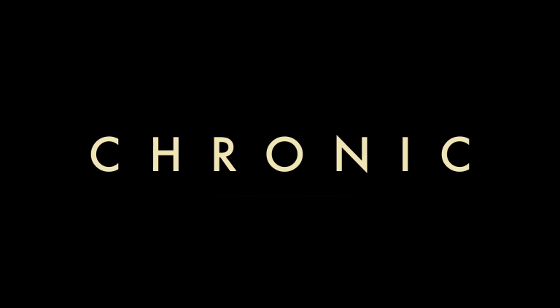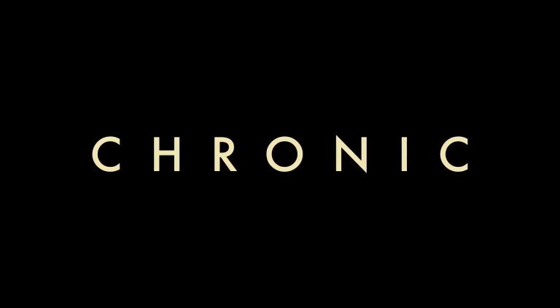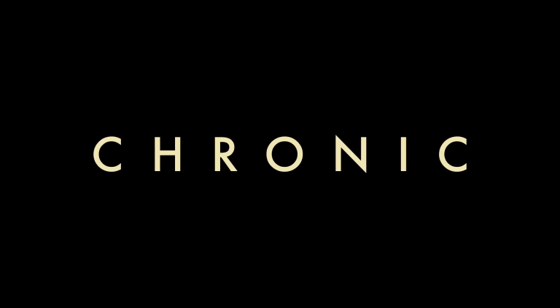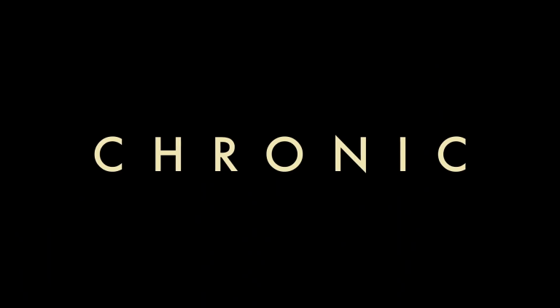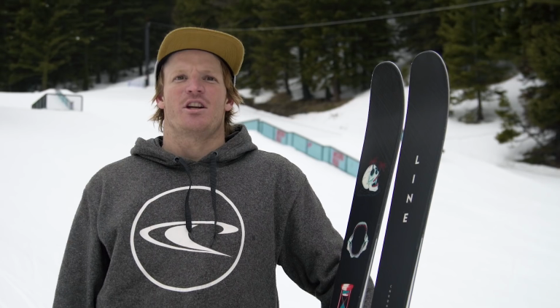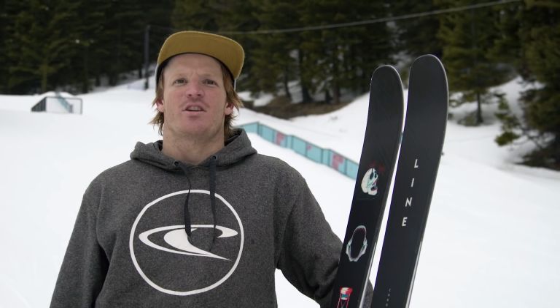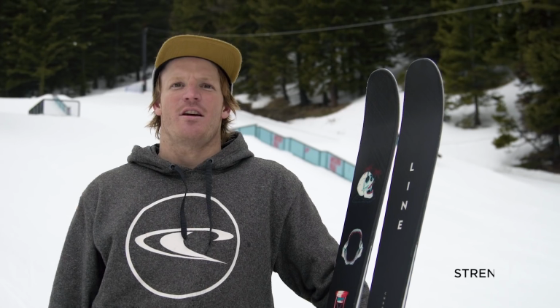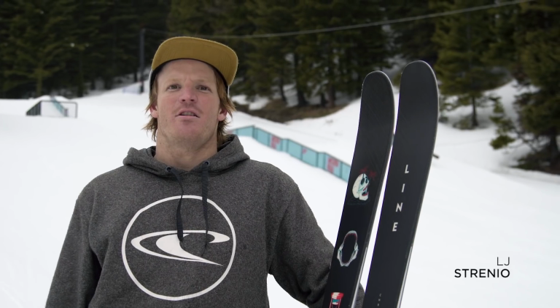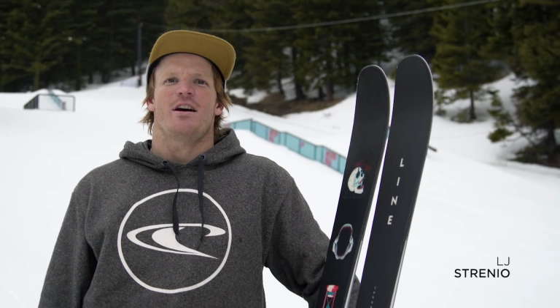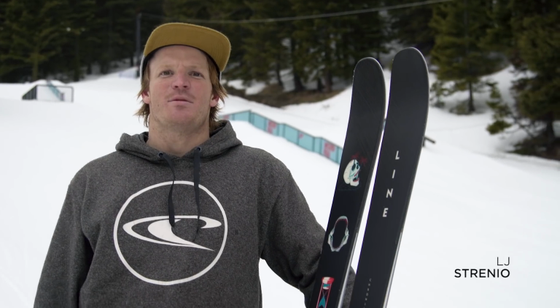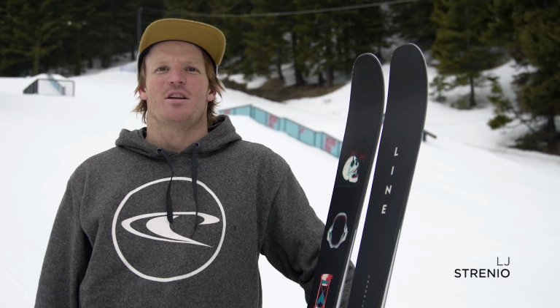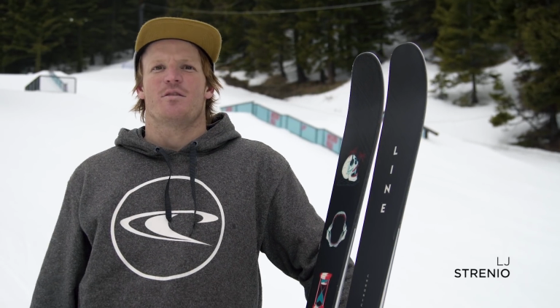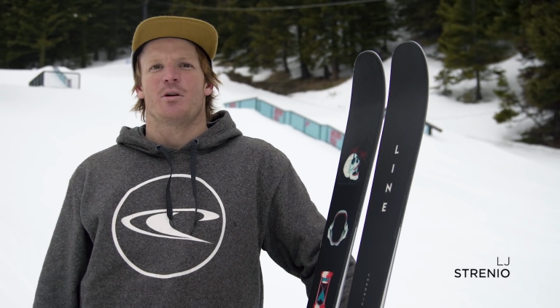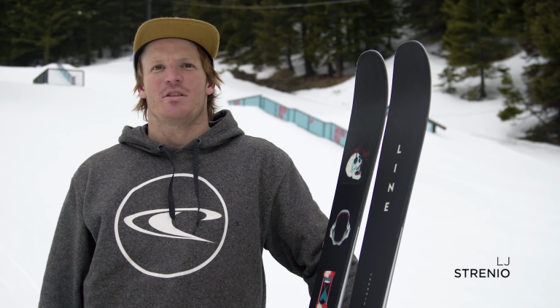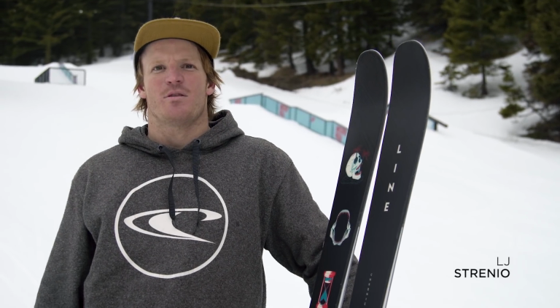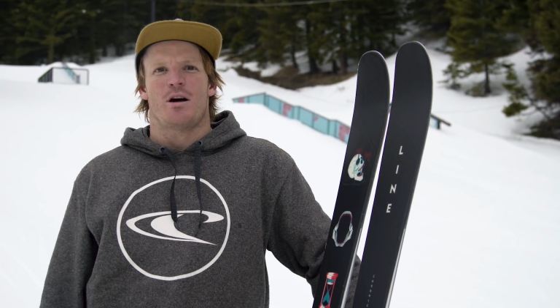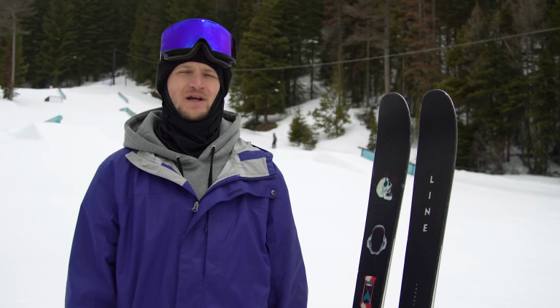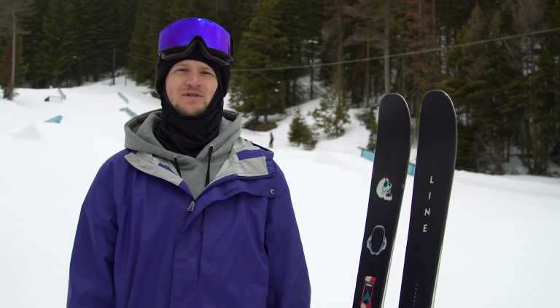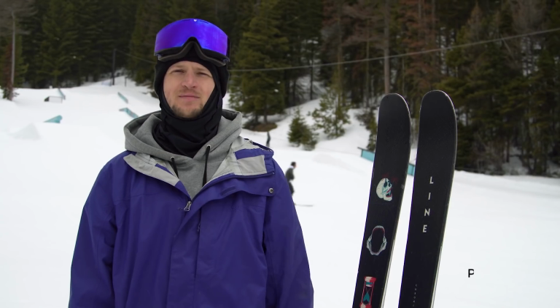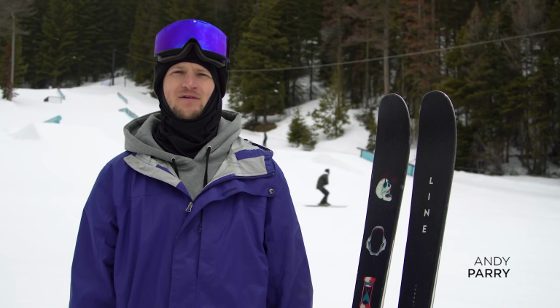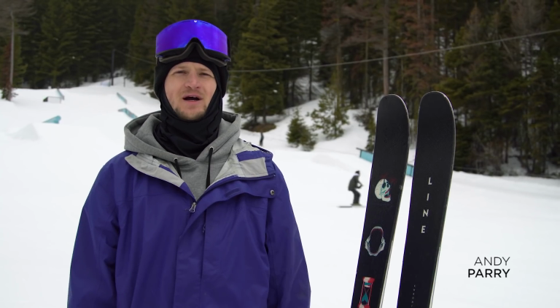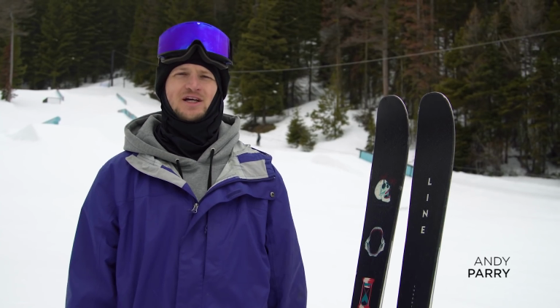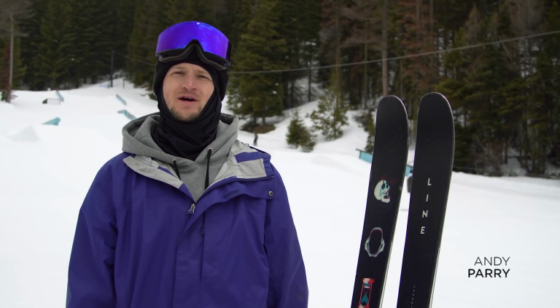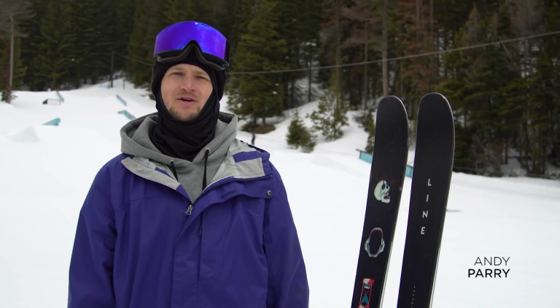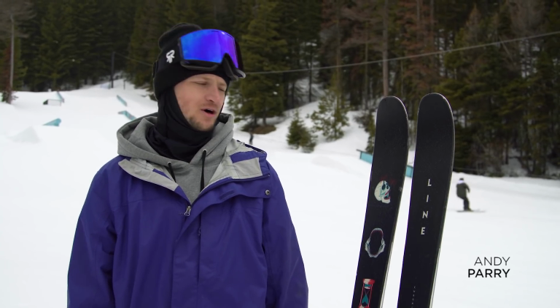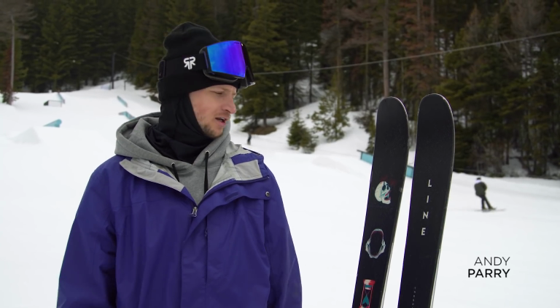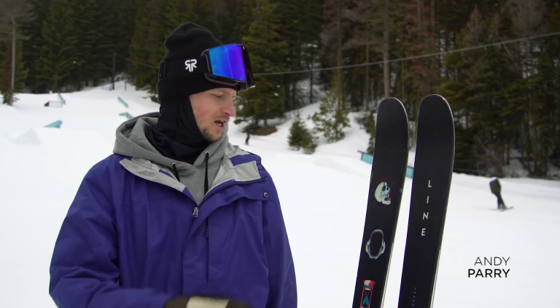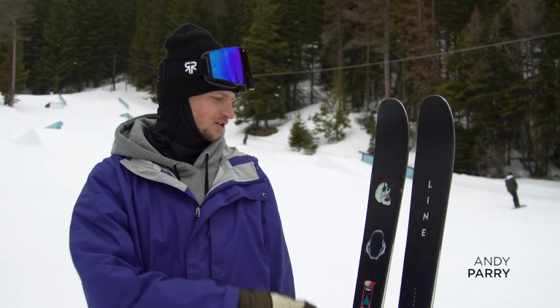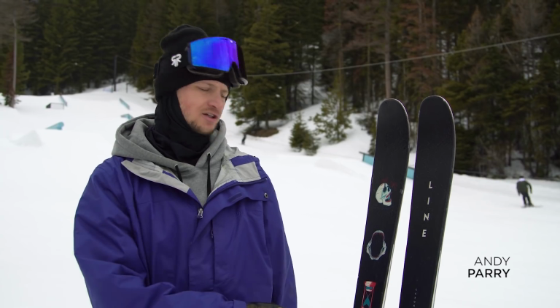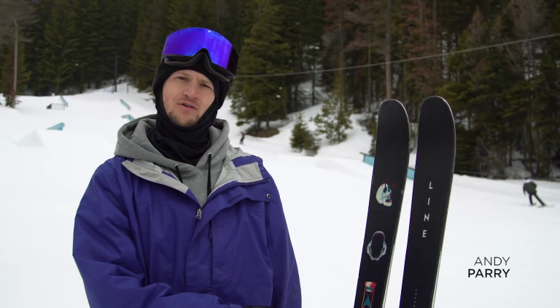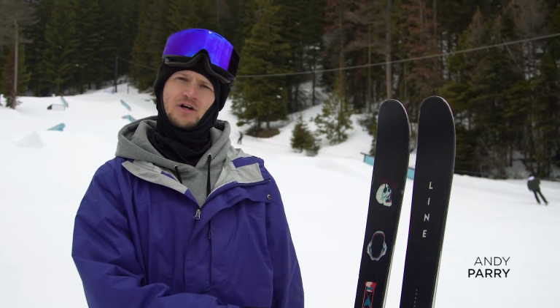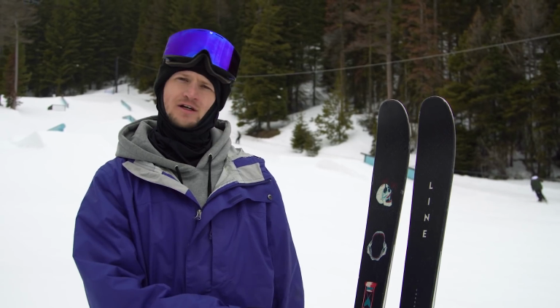My name is LJ Strenio. I'm a skier from Burlington, Vermont. My name is Andy Perry. I'm from outside Mount Hood, Oregon, and this is the all-new Chronic.